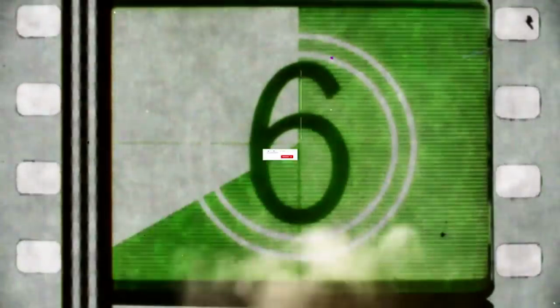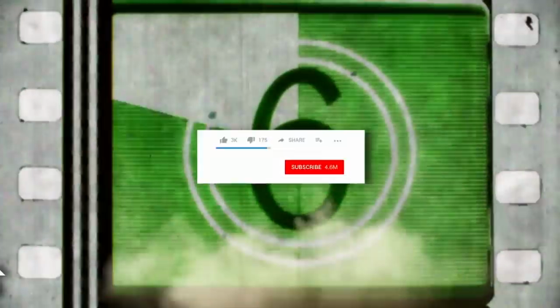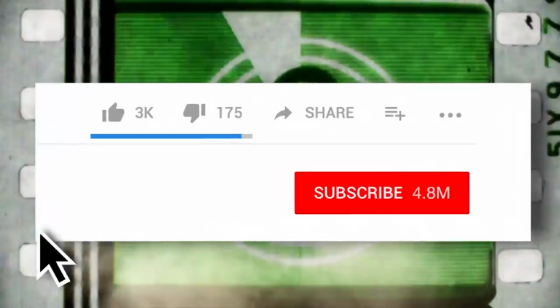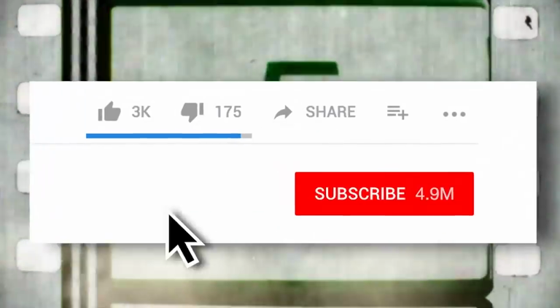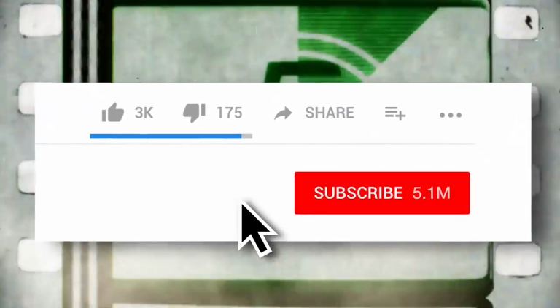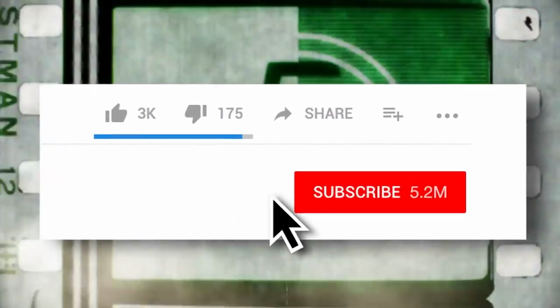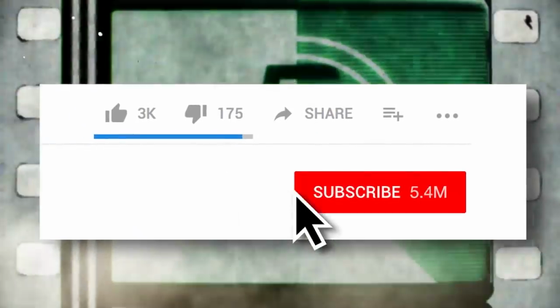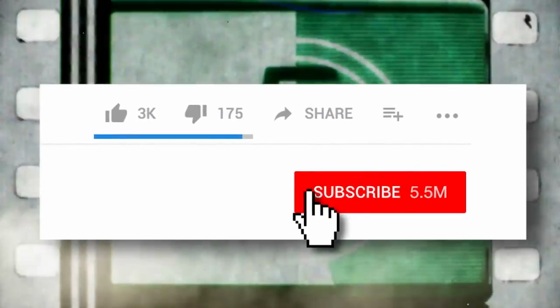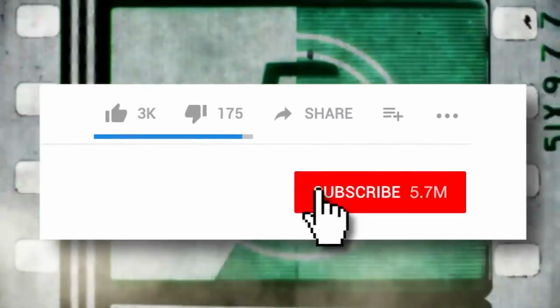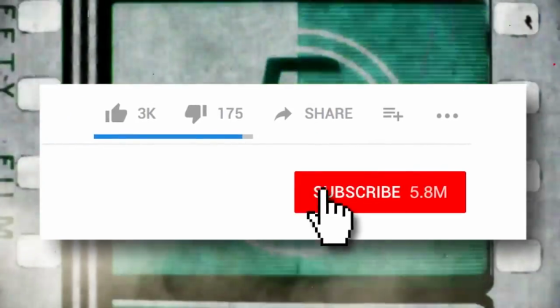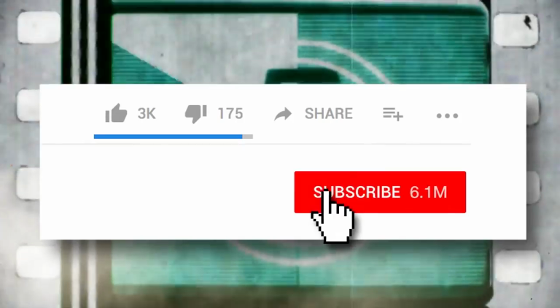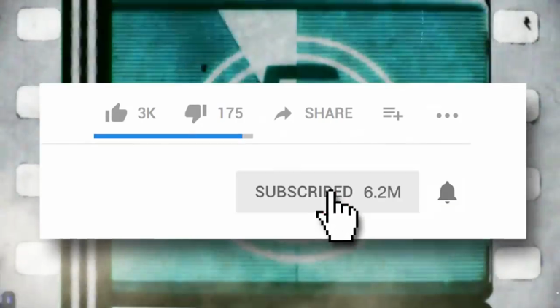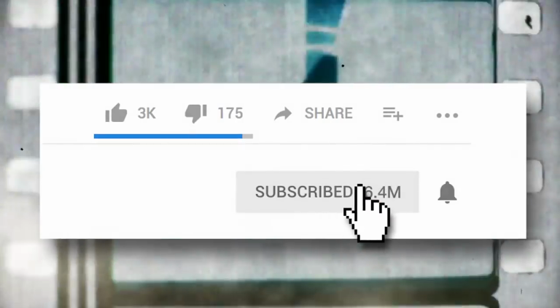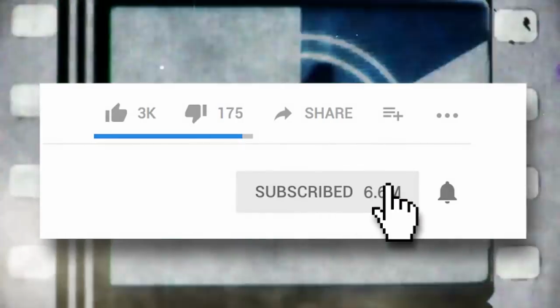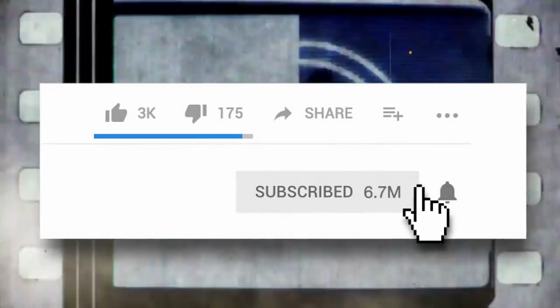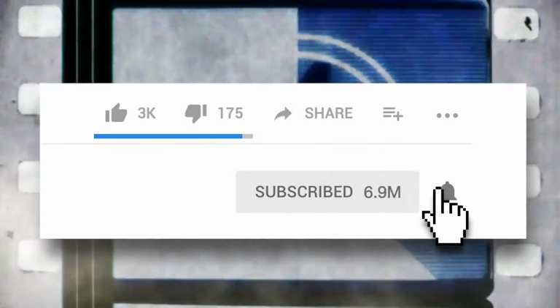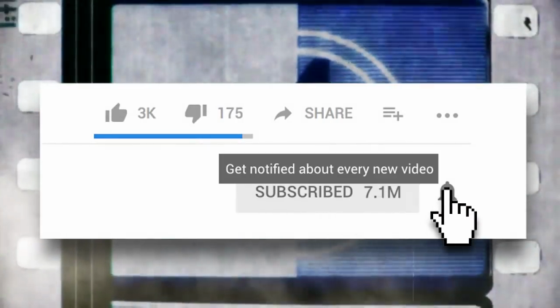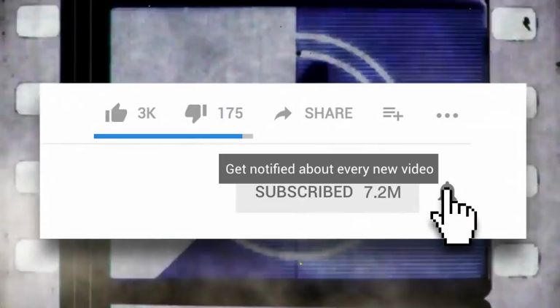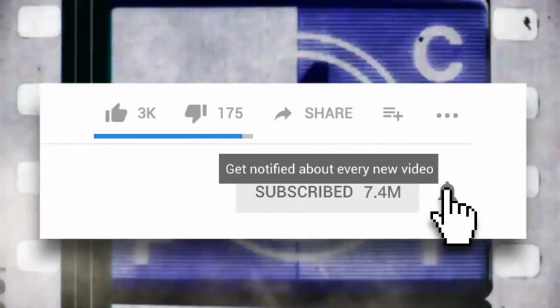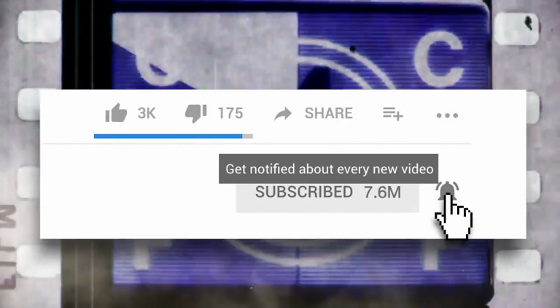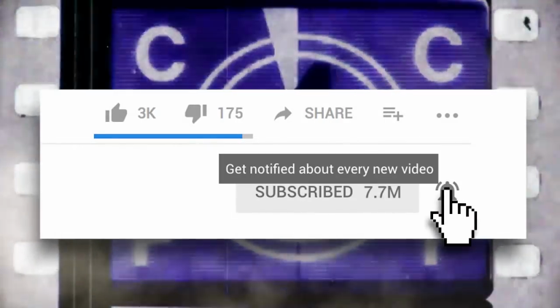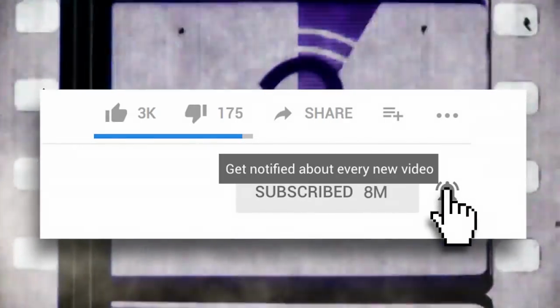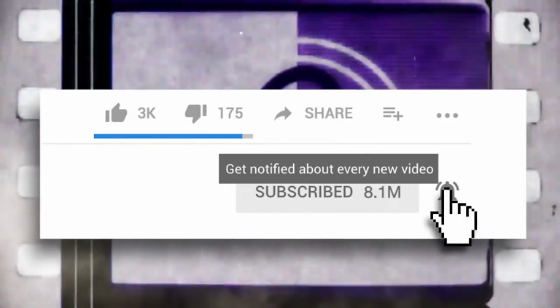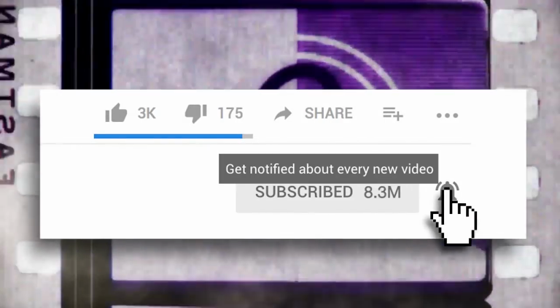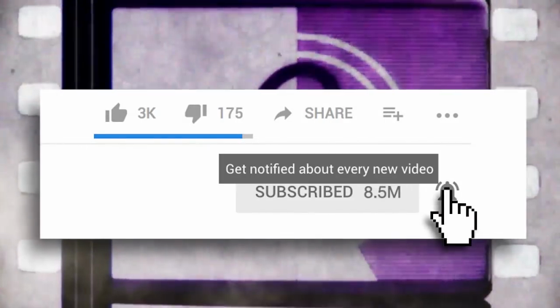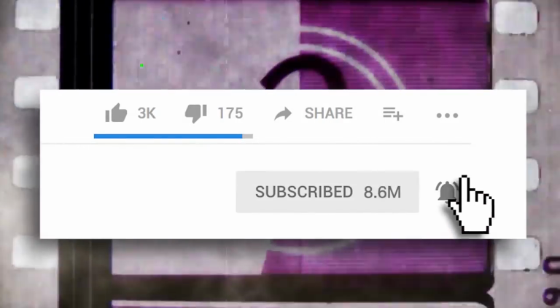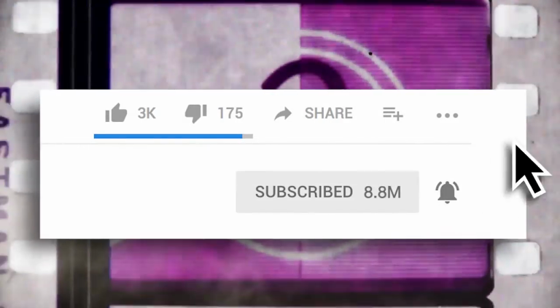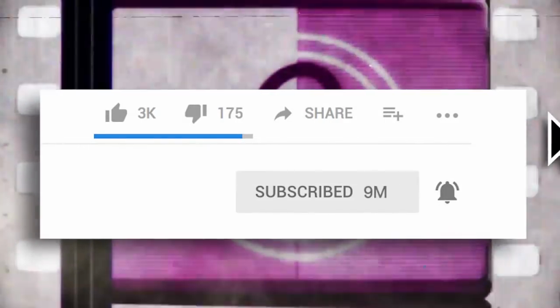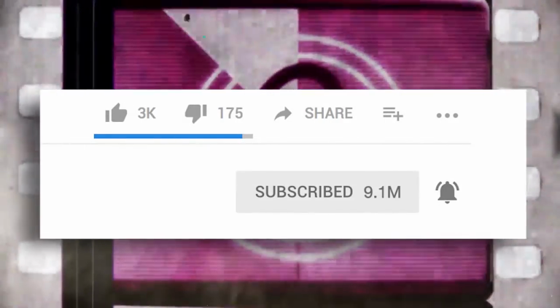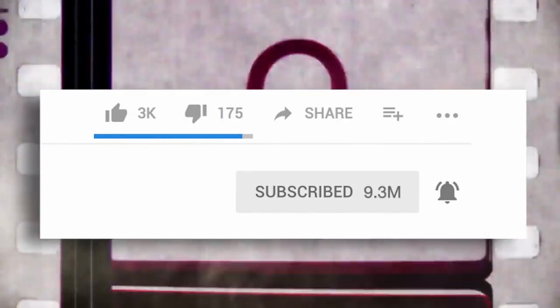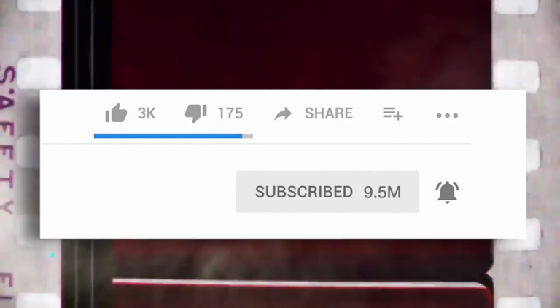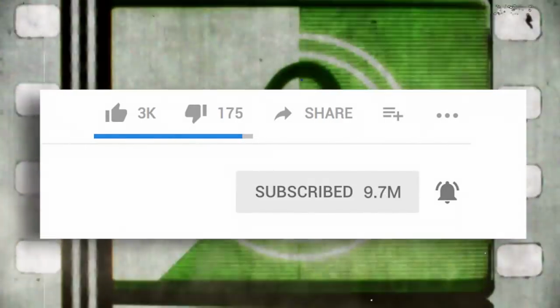Click subscribe and you'll join our notification squad and be the first to know of new Screen Rant content.